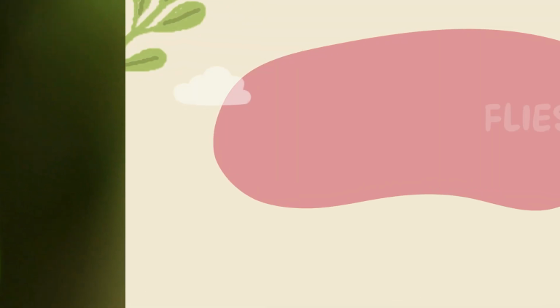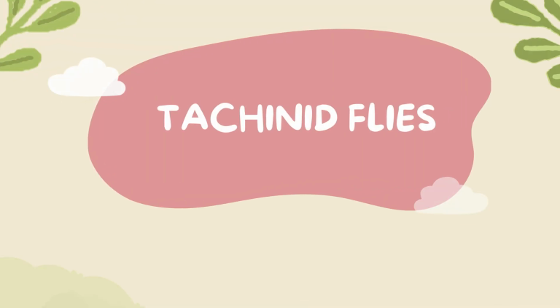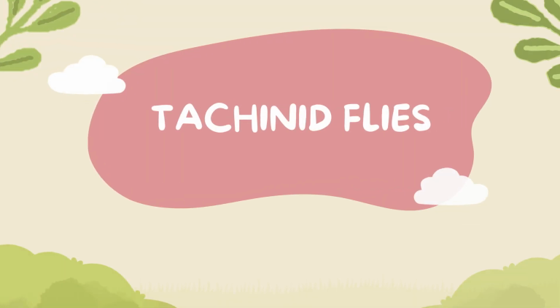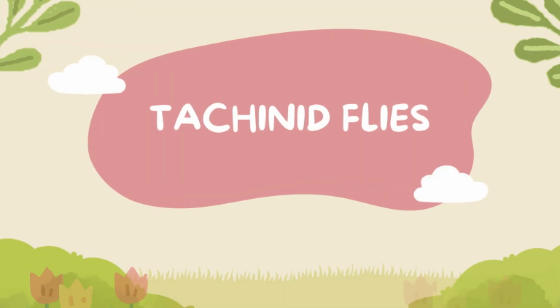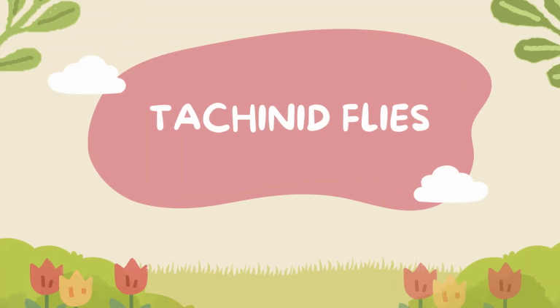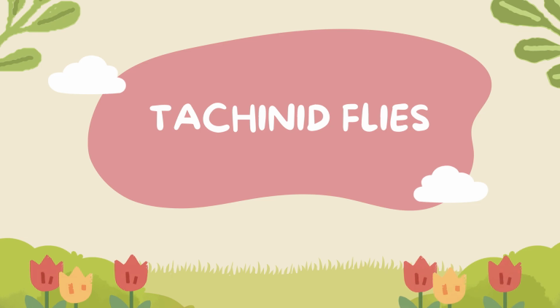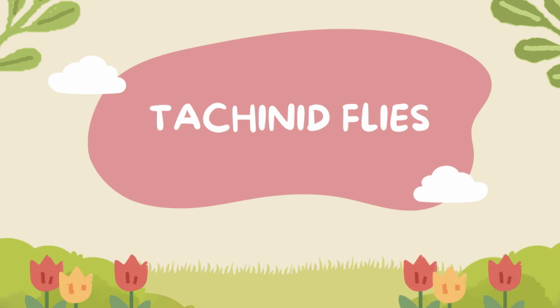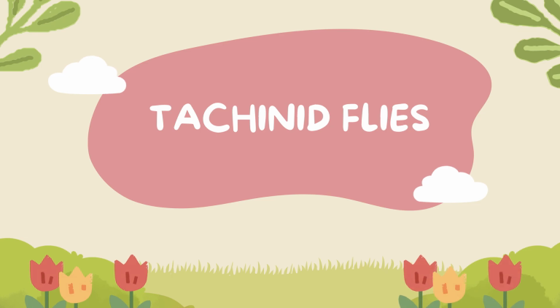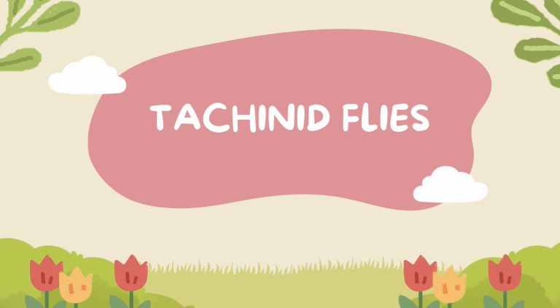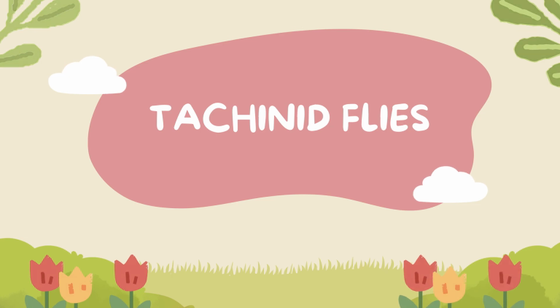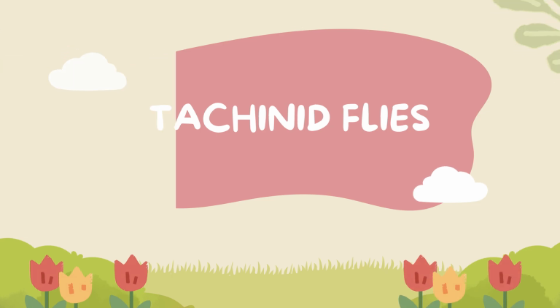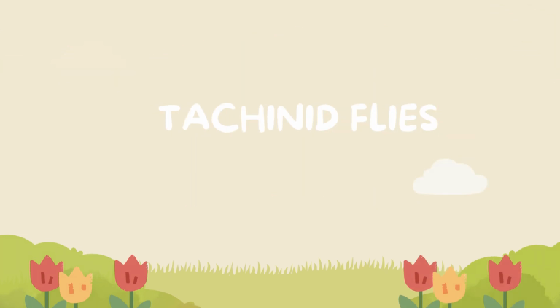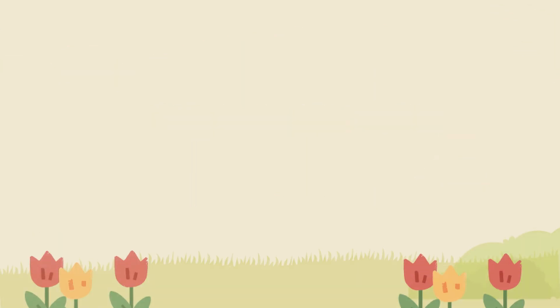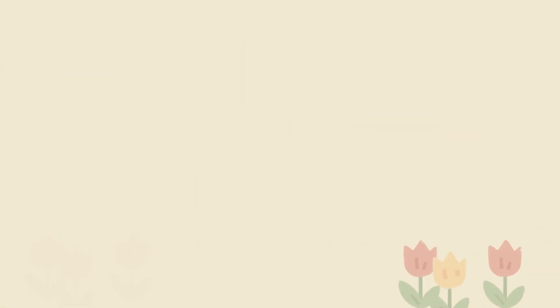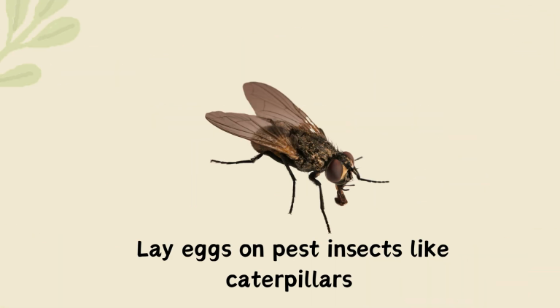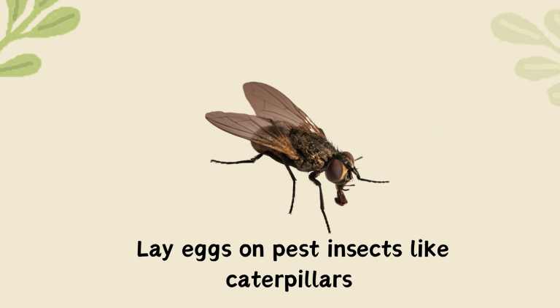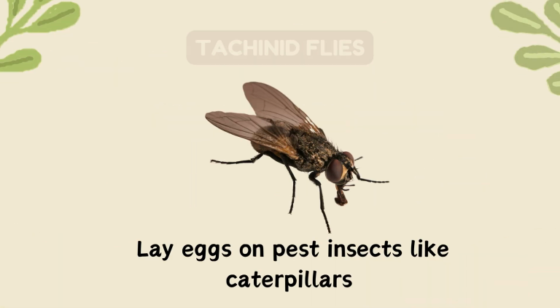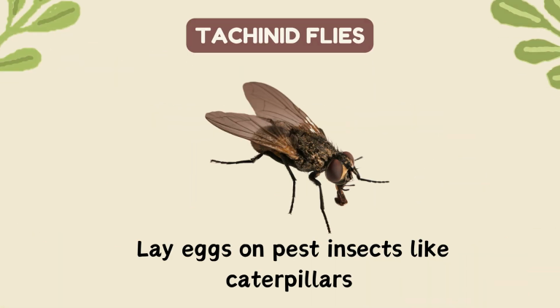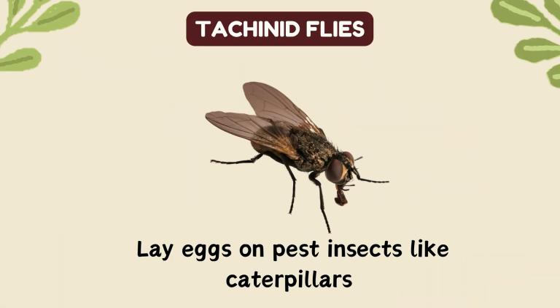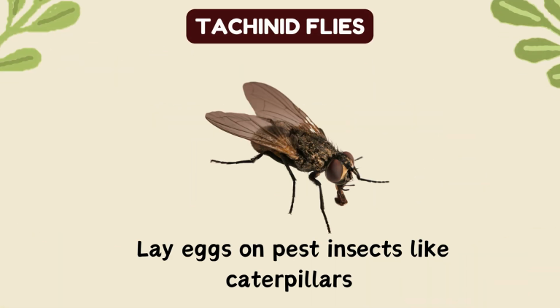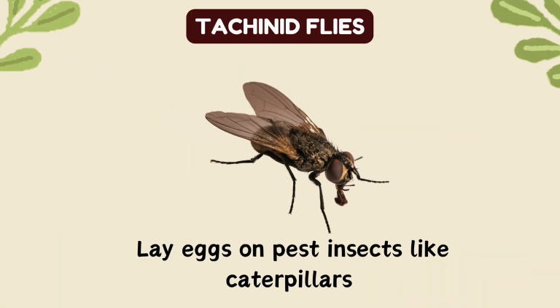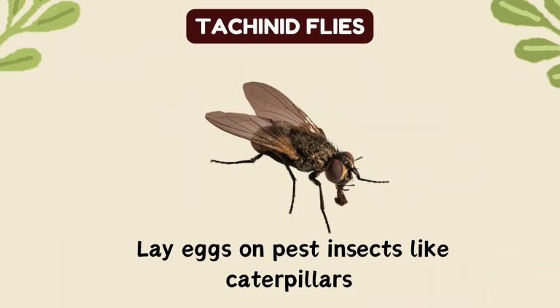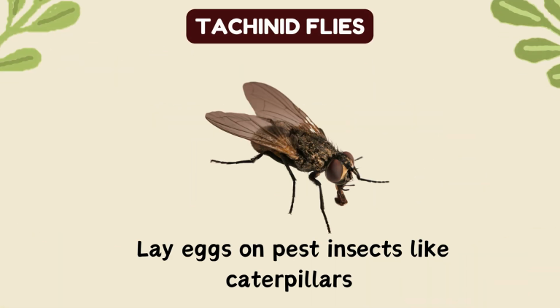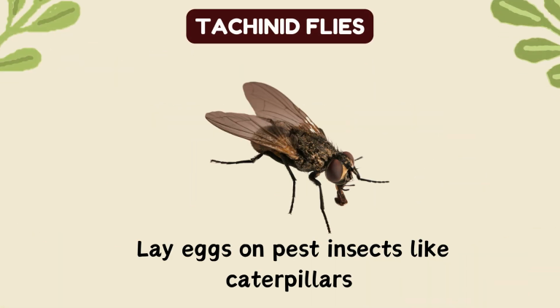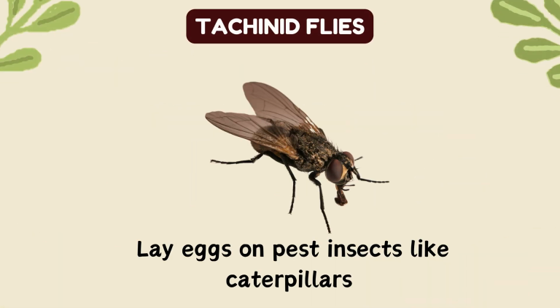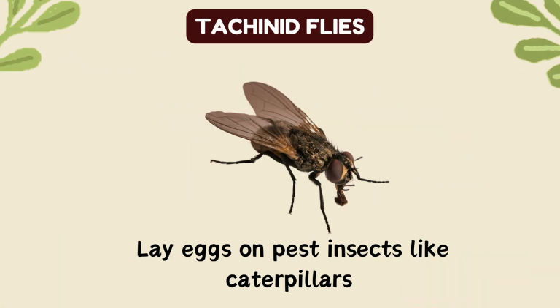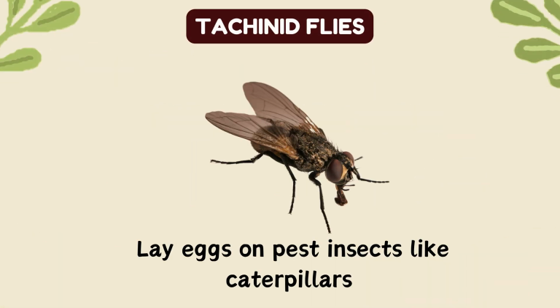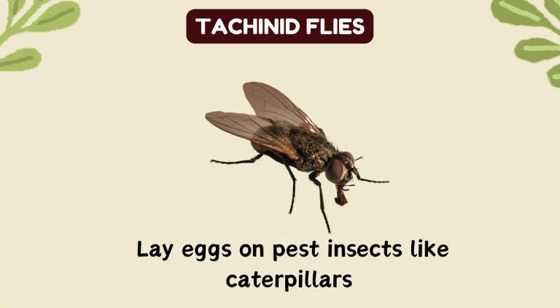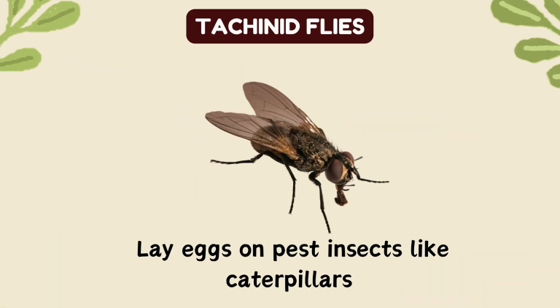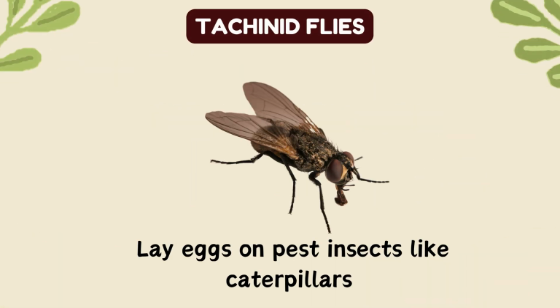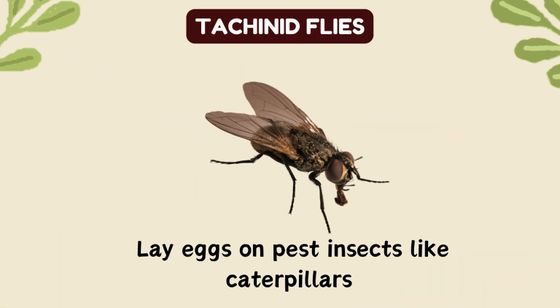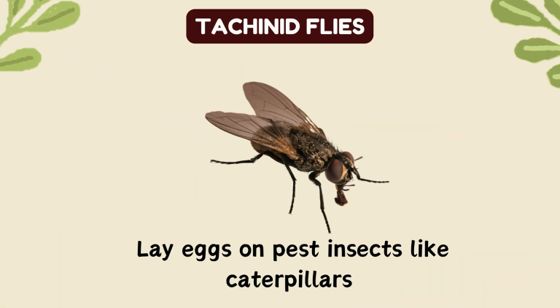Tachinid flies. Lay eggs on pest insects like caterpillars.